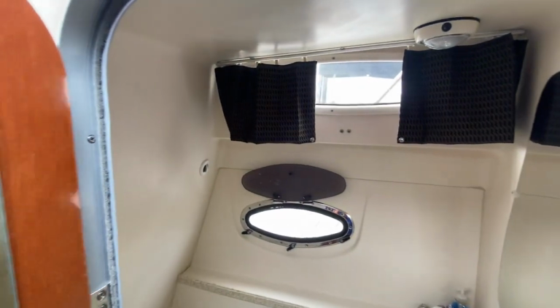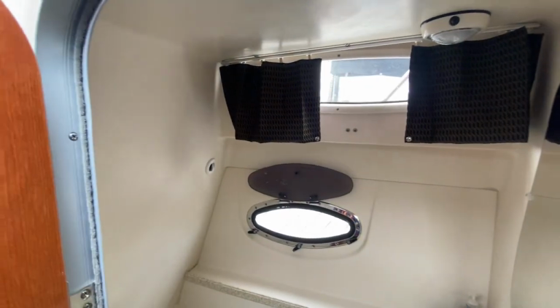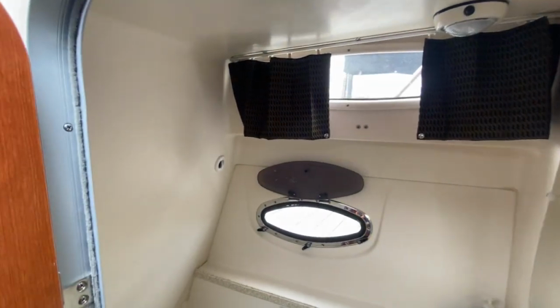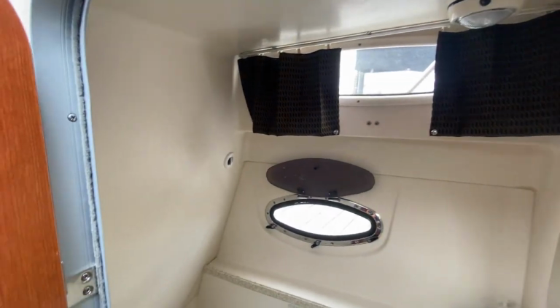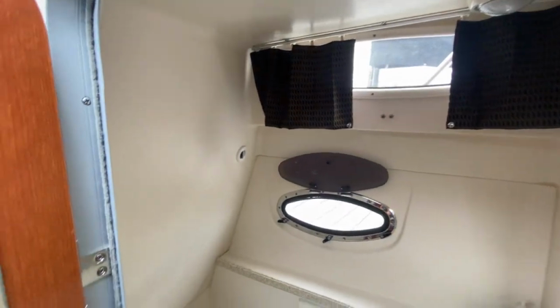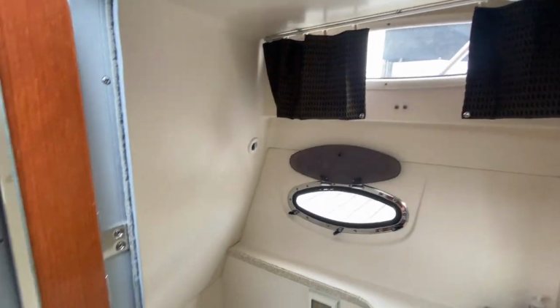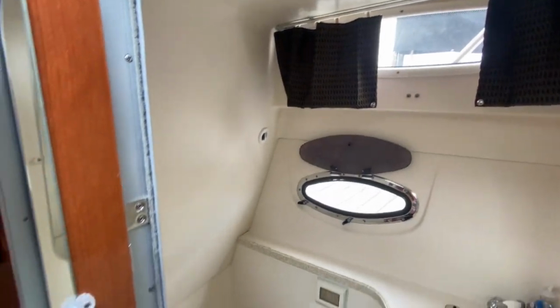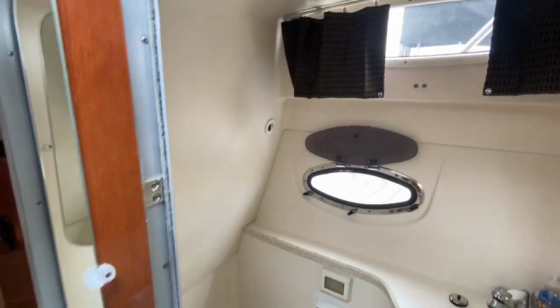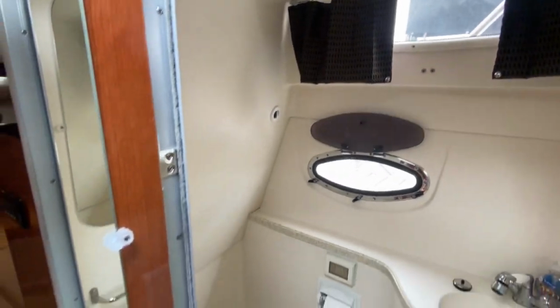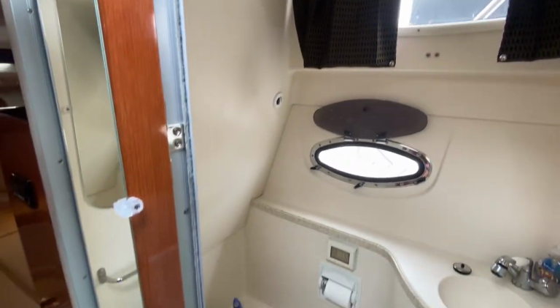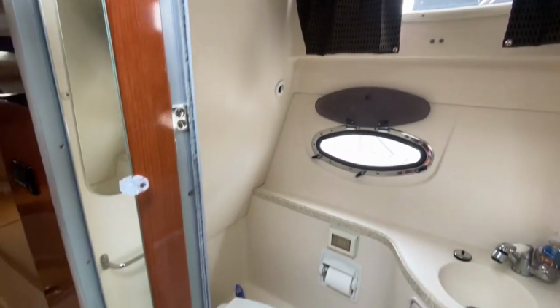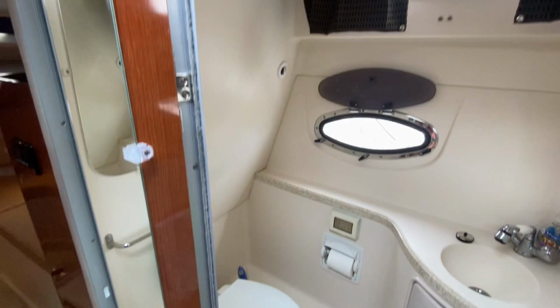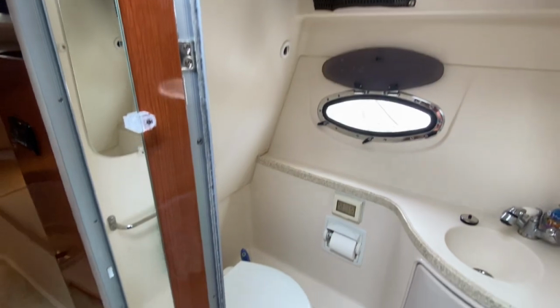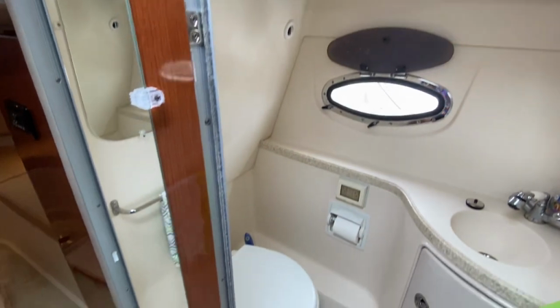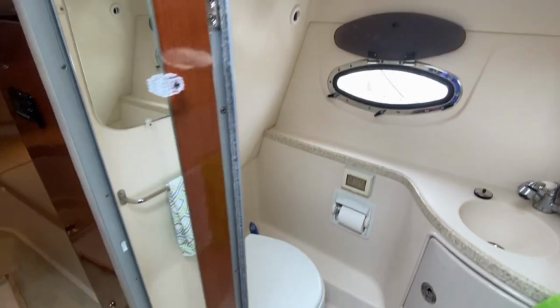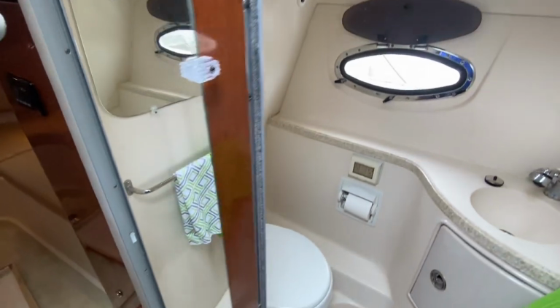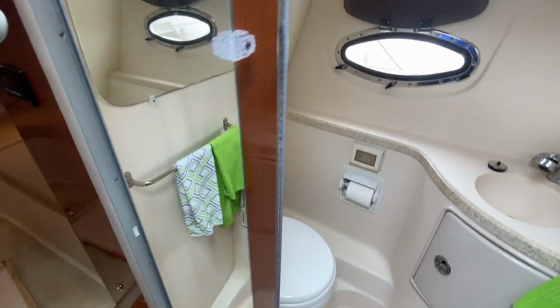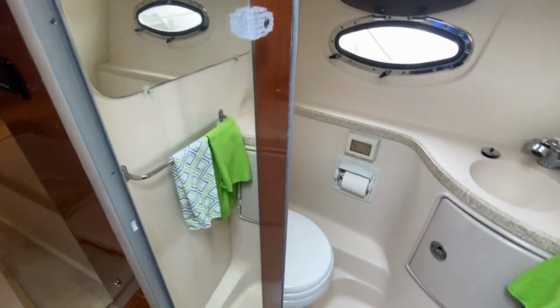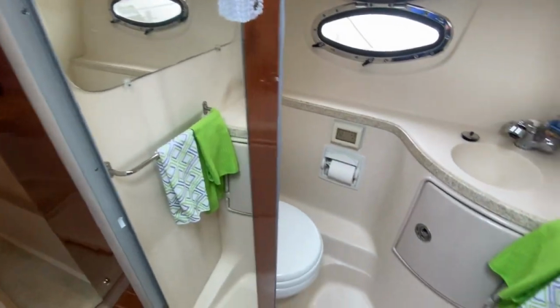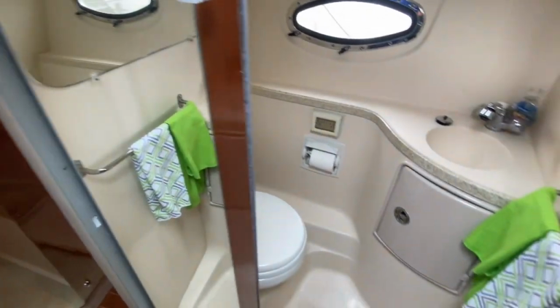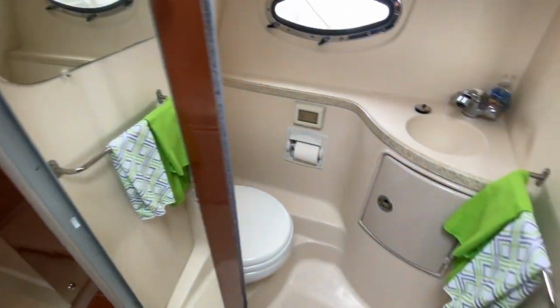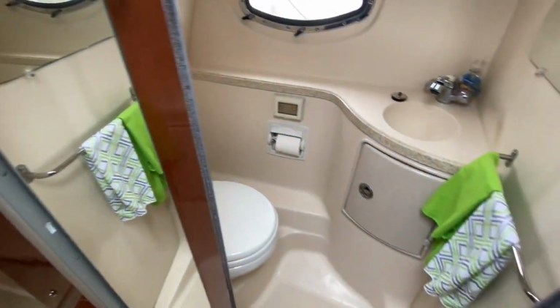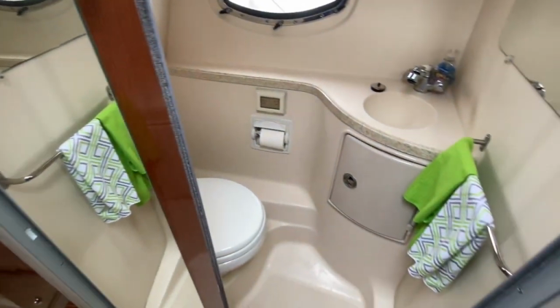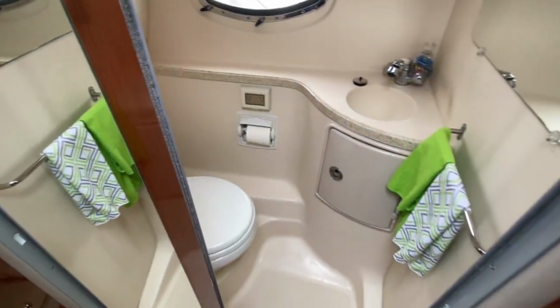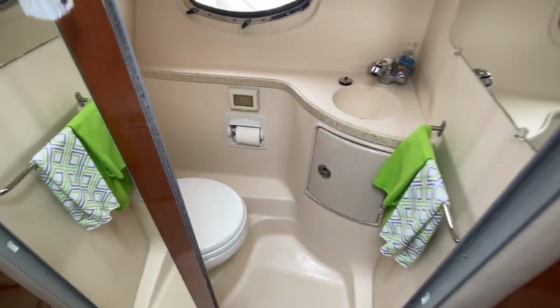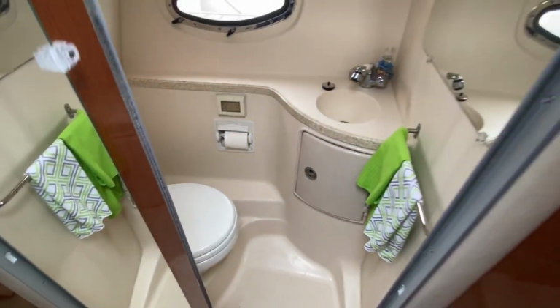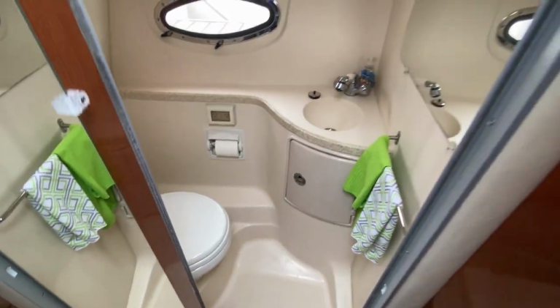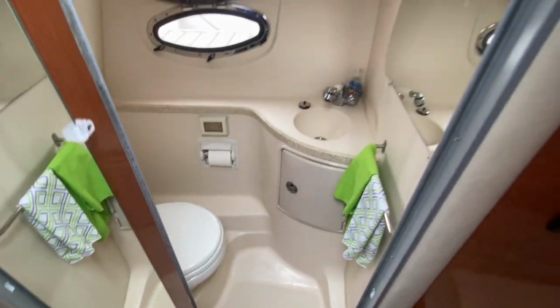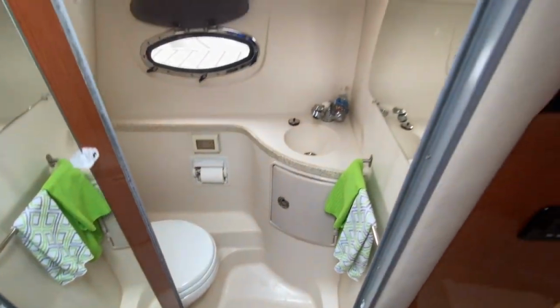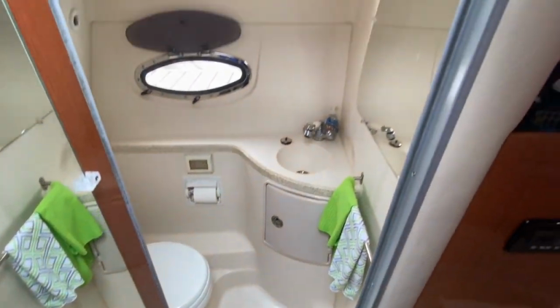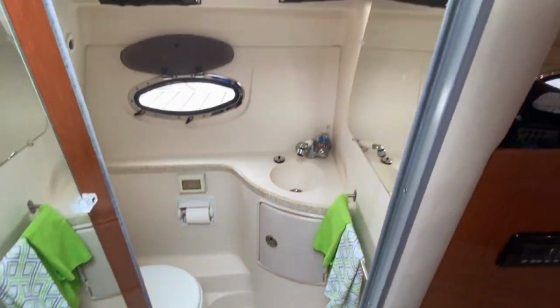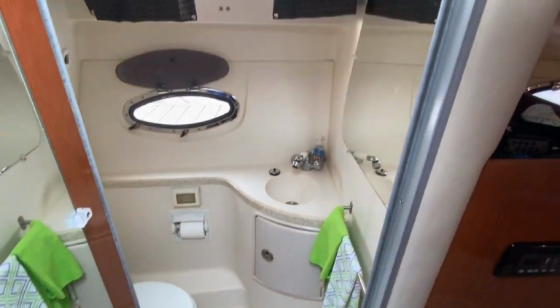Into the head — very spacious for a 28 foot boat. Tons of space.